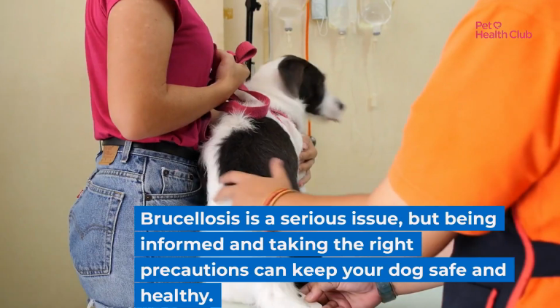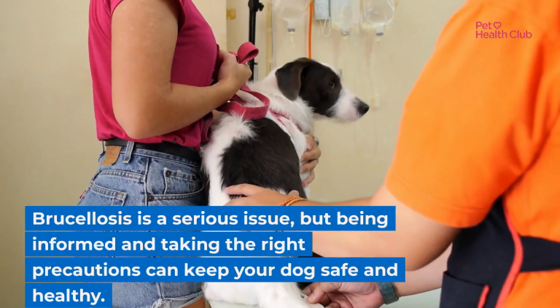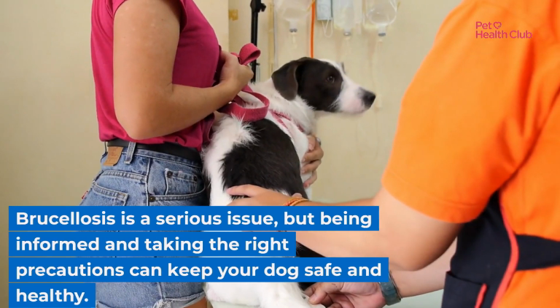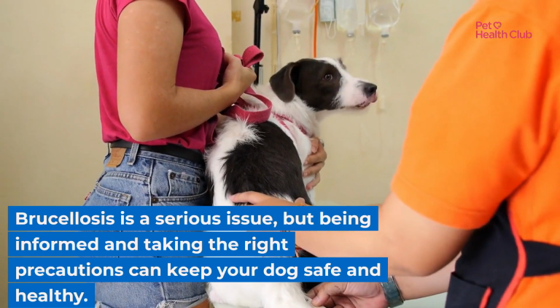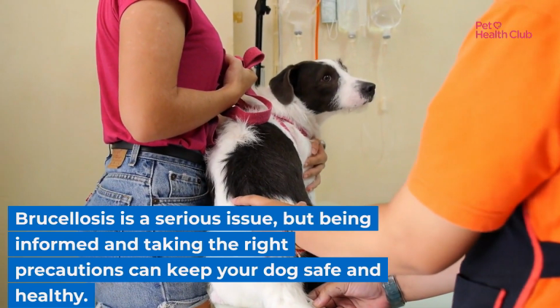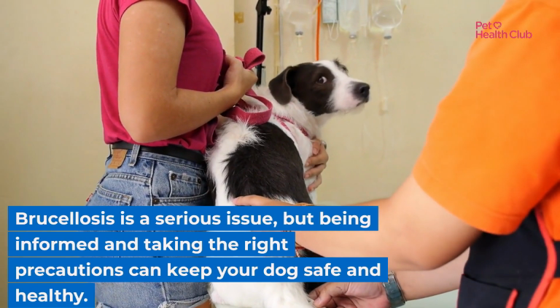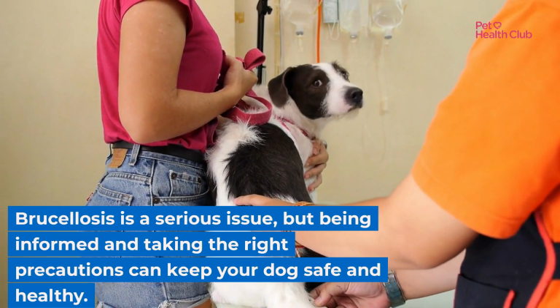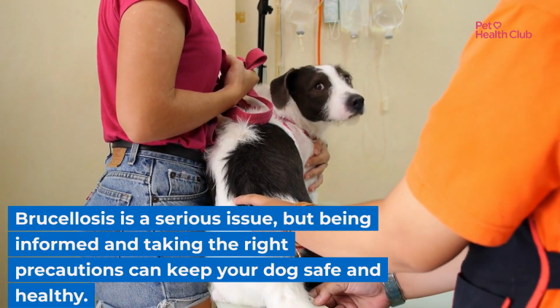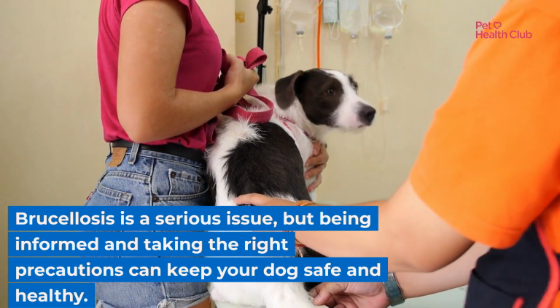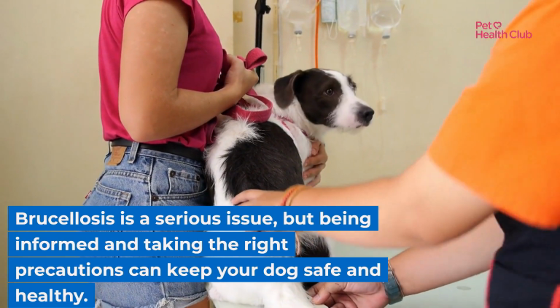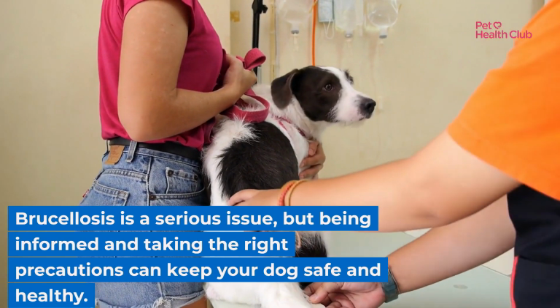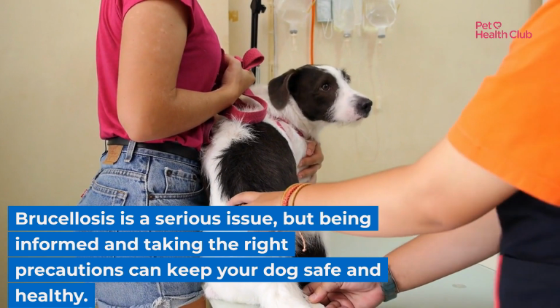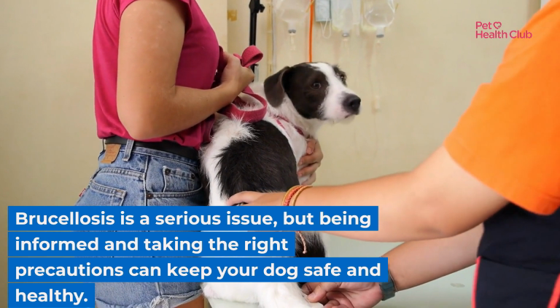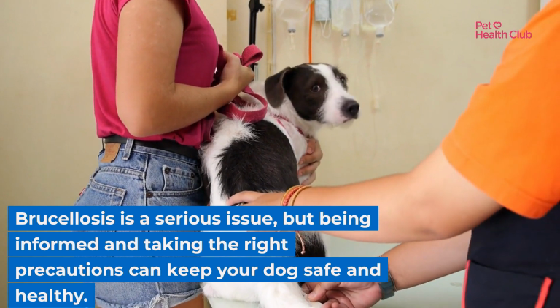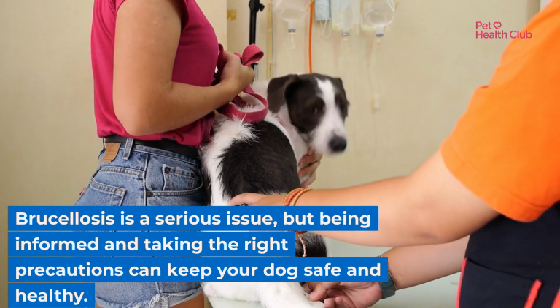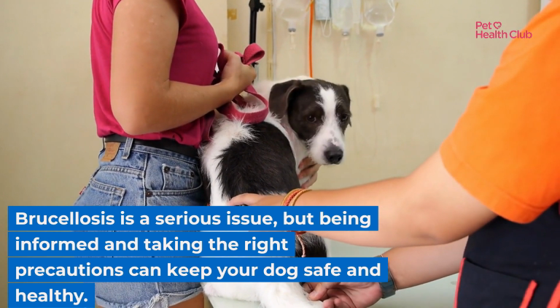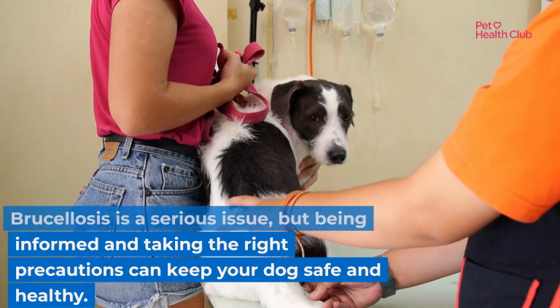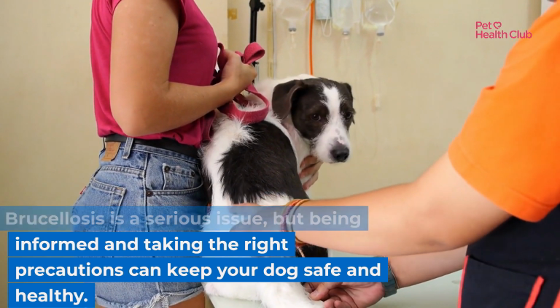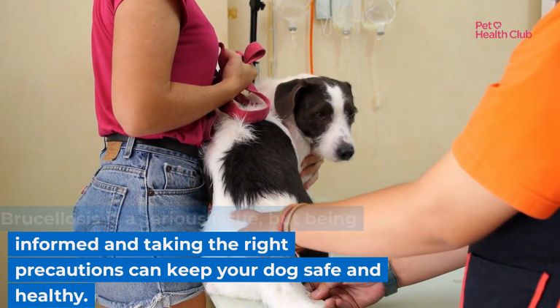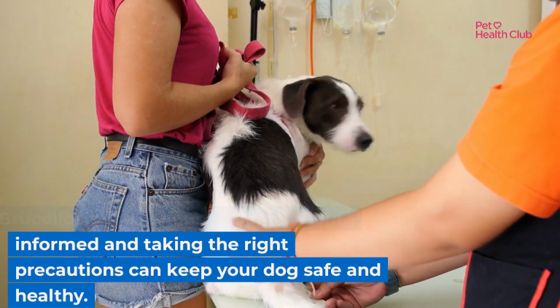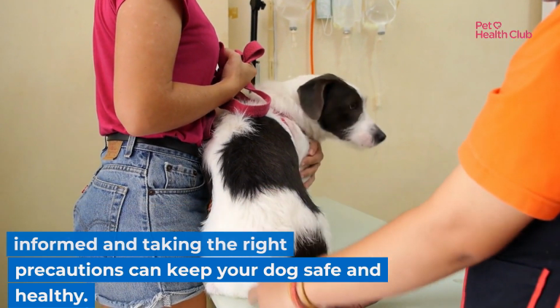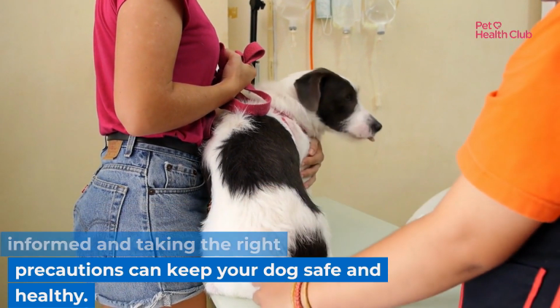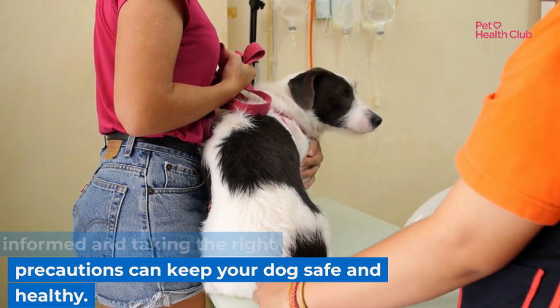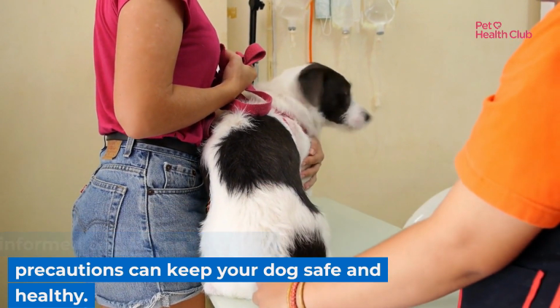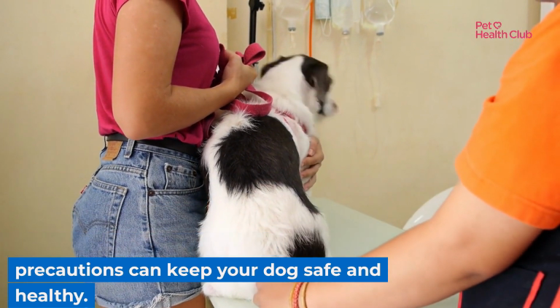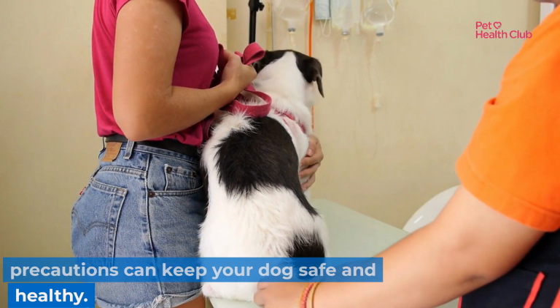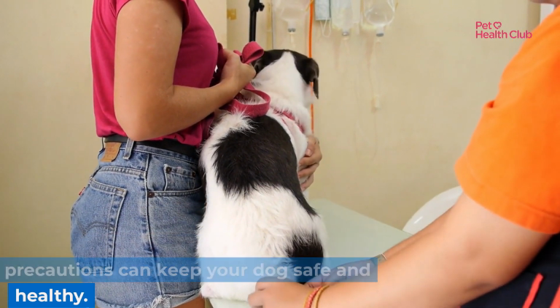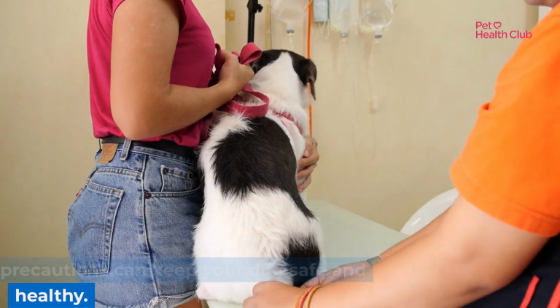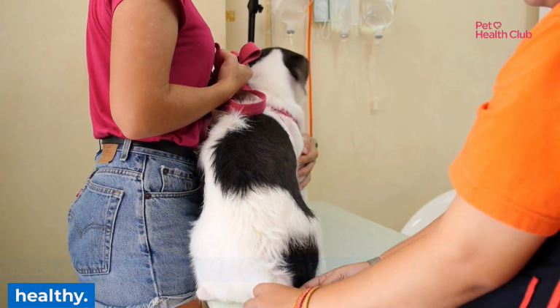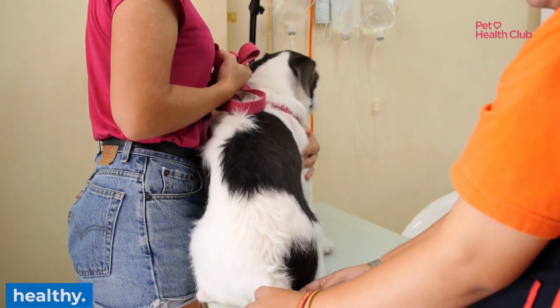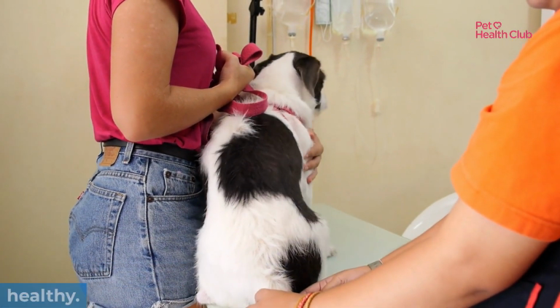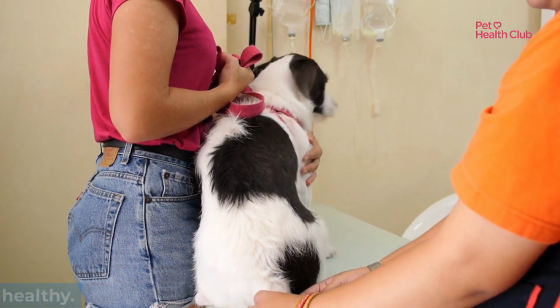Brucellosis is a serious issue, but being informed and taking the right precautions can keep your dog safe and healthy.